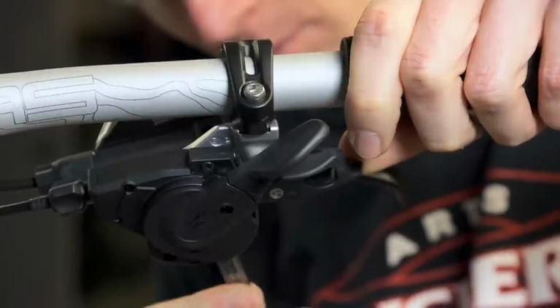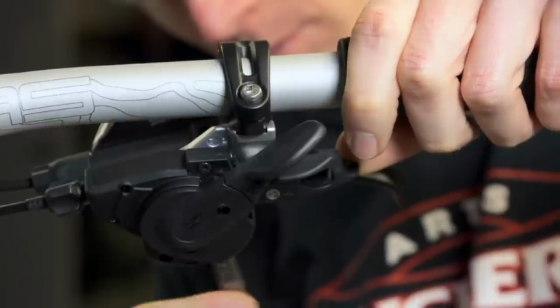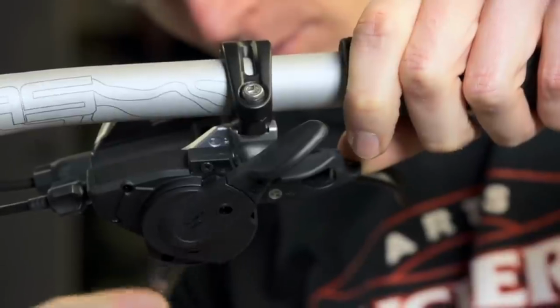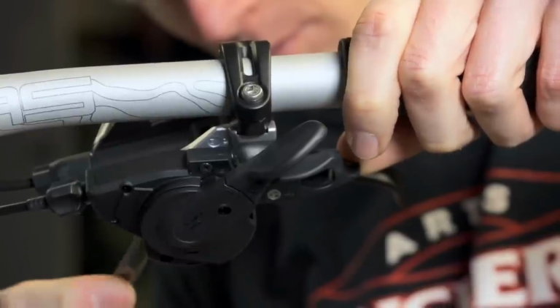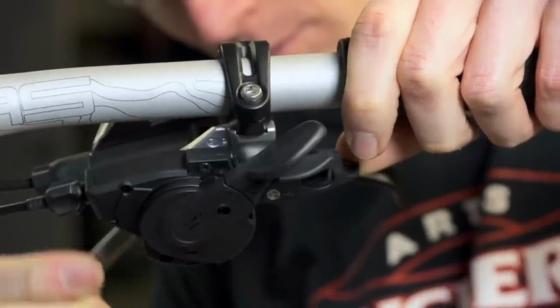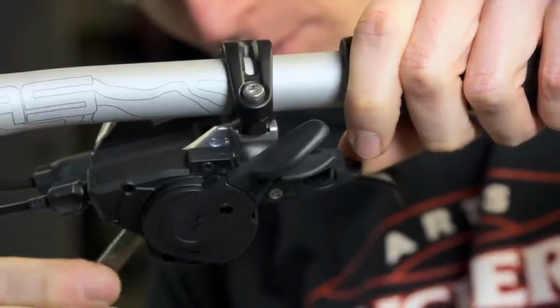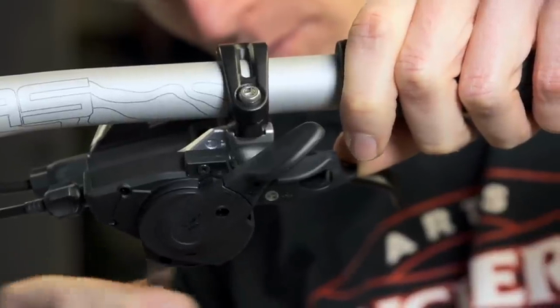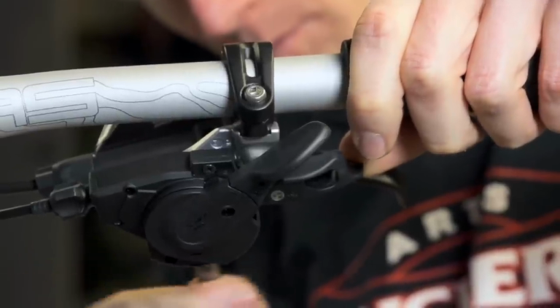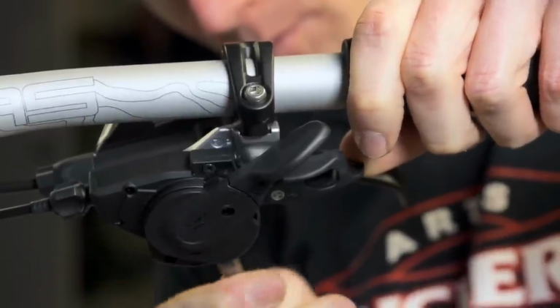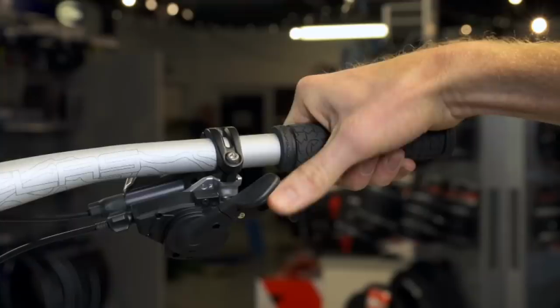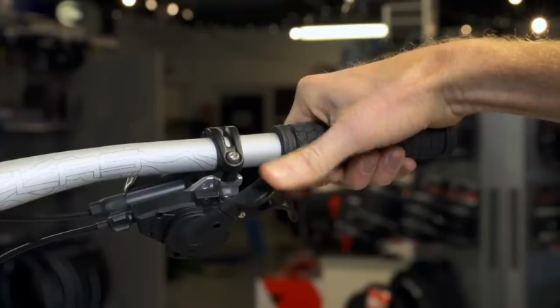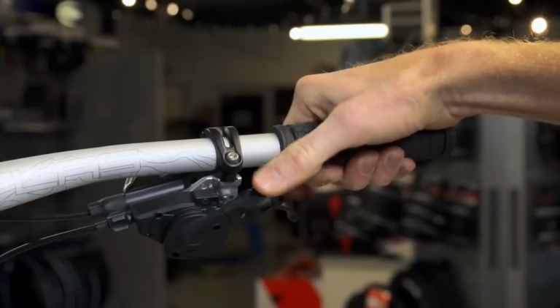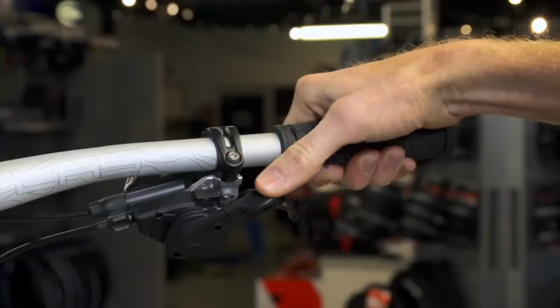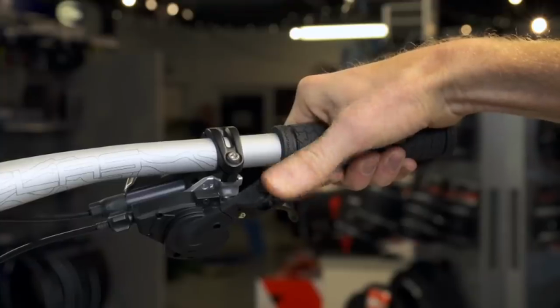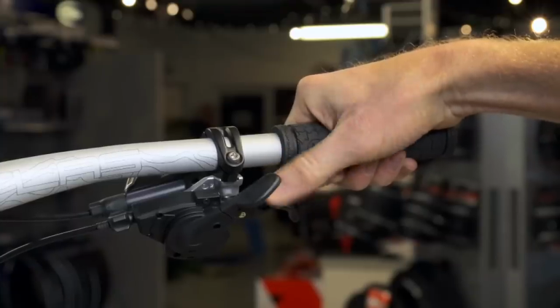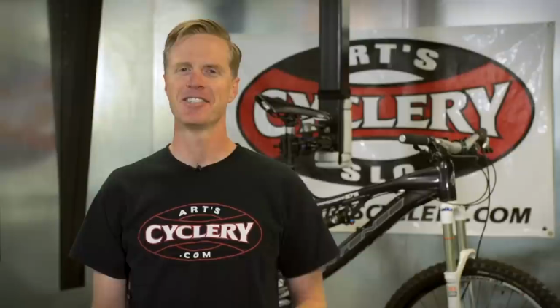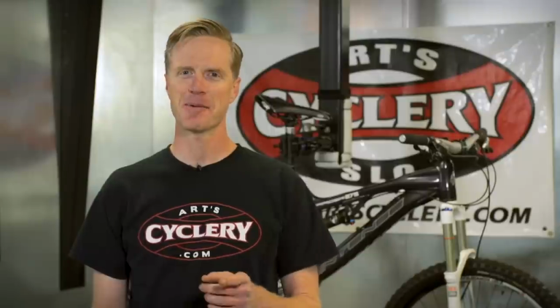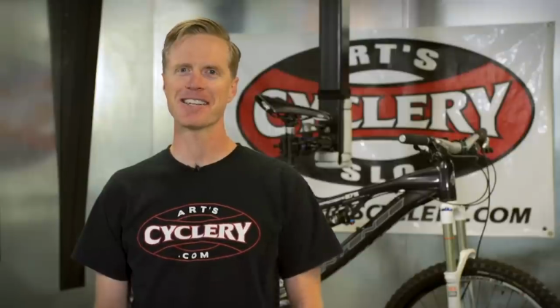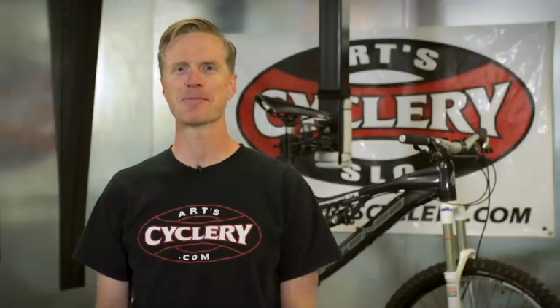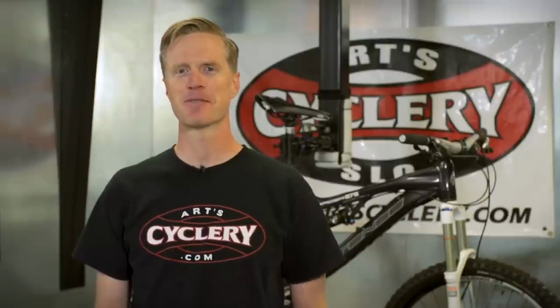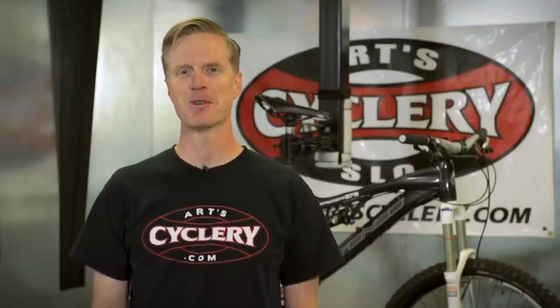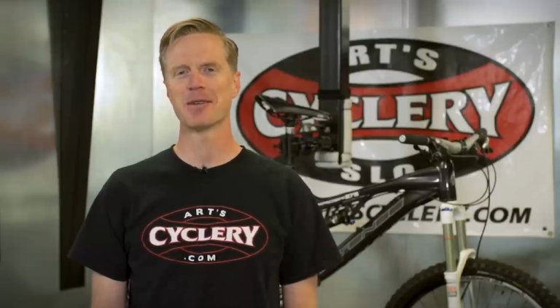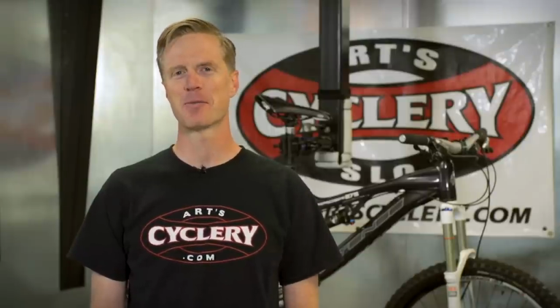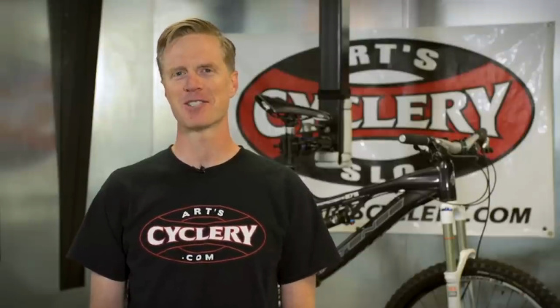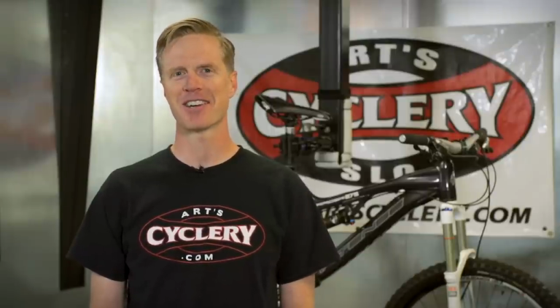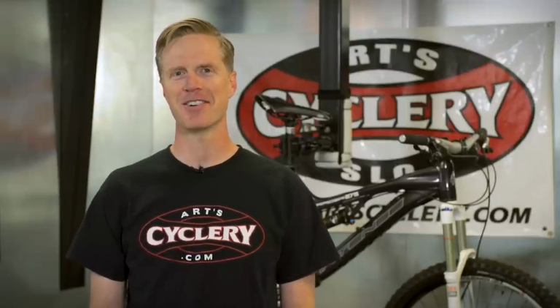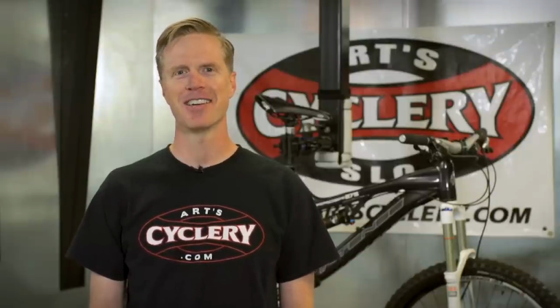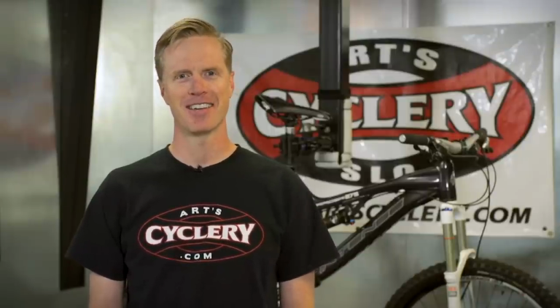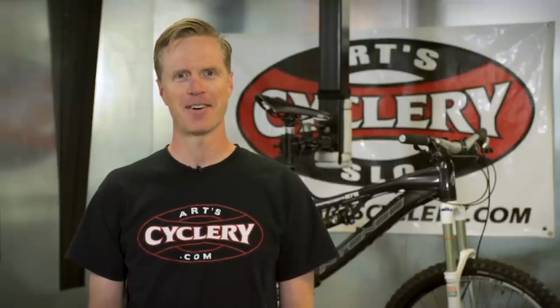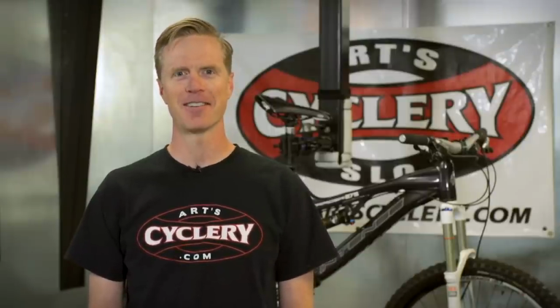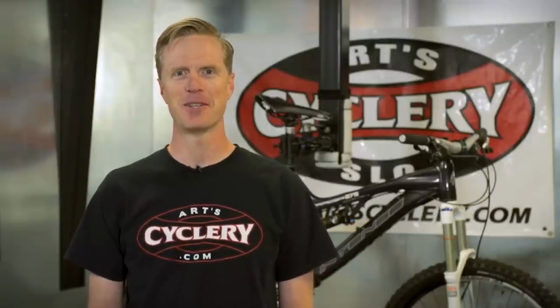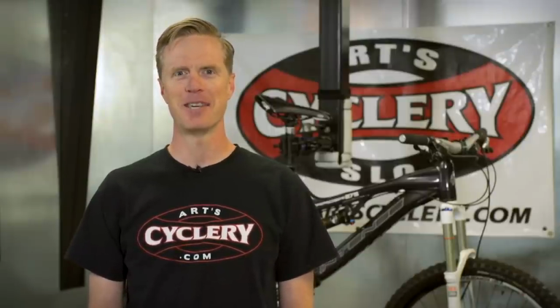Set up your shifter so that it can be used without moving your hand on the grip. Check back next month for more tips from Arts Cyclery and Vital MTB.